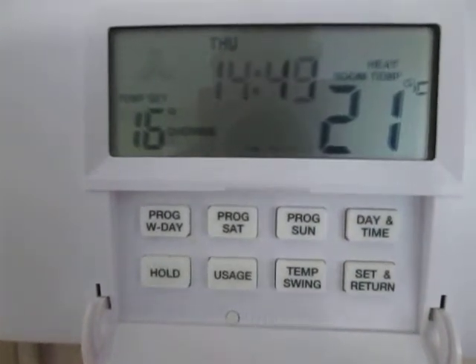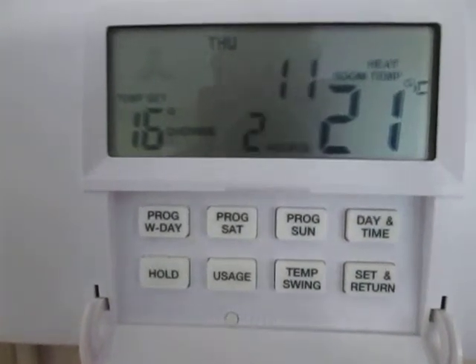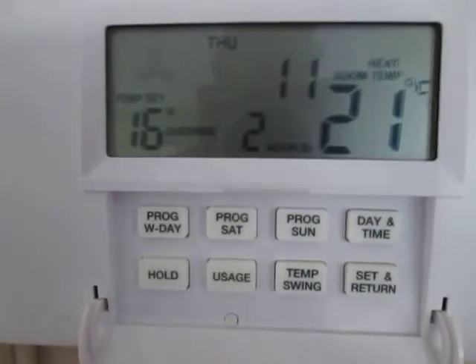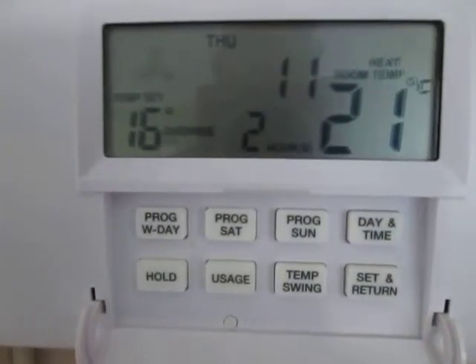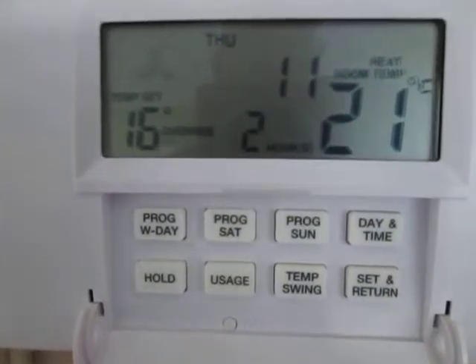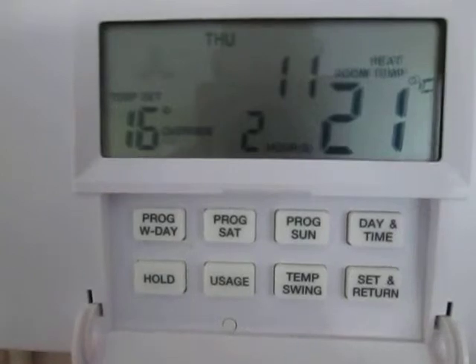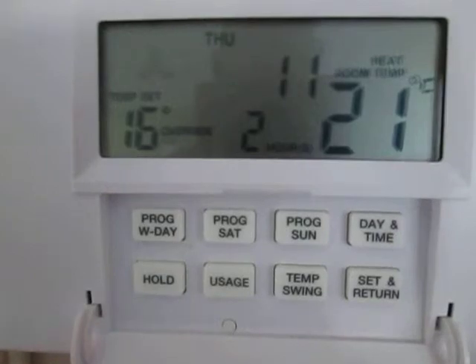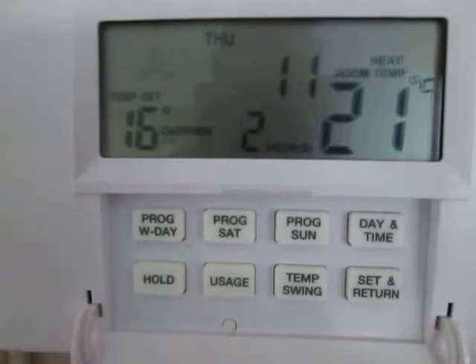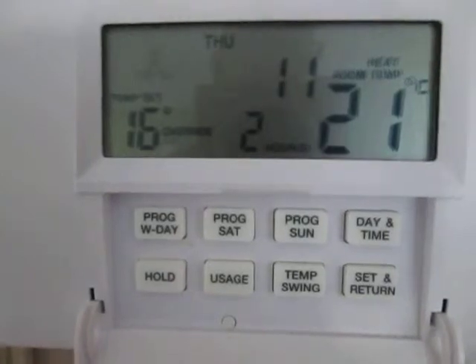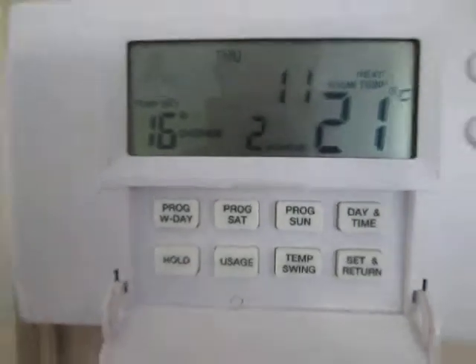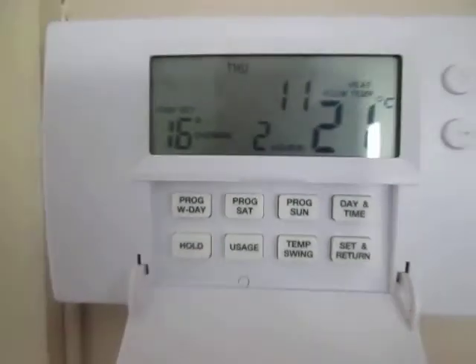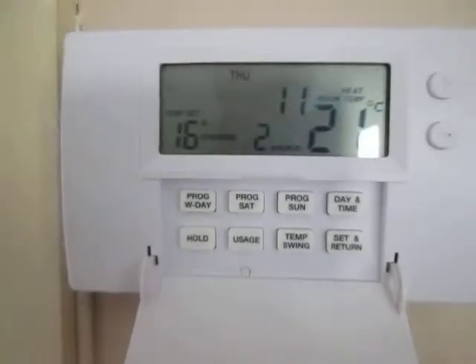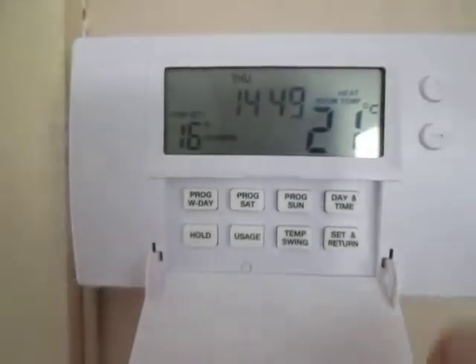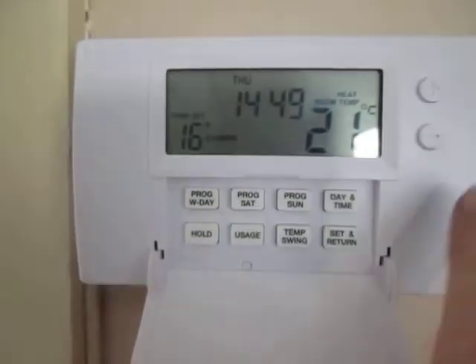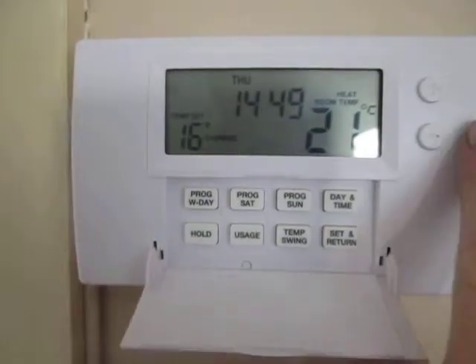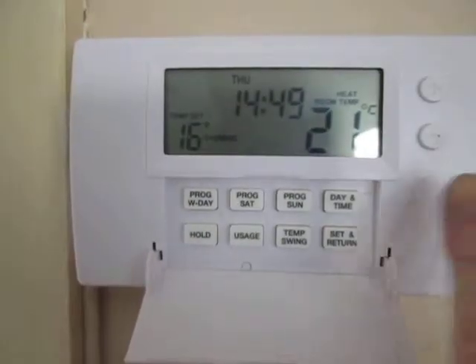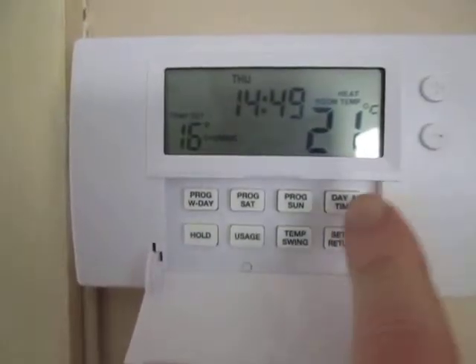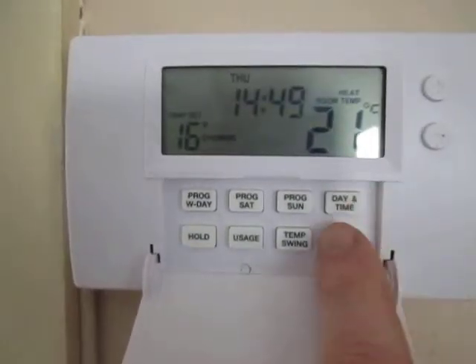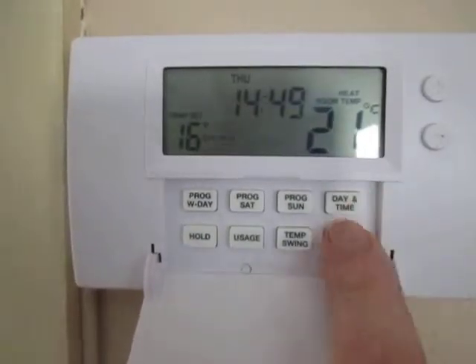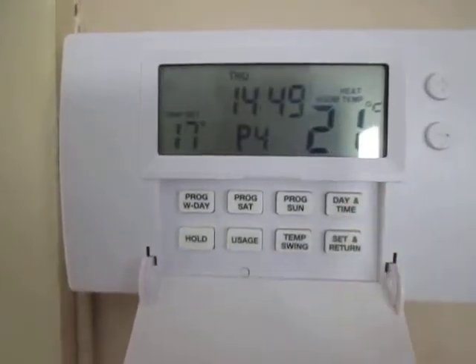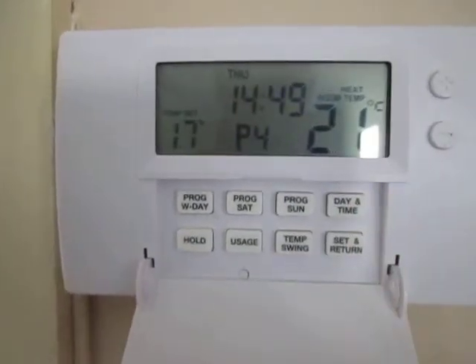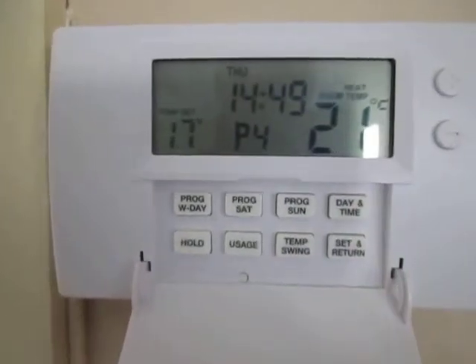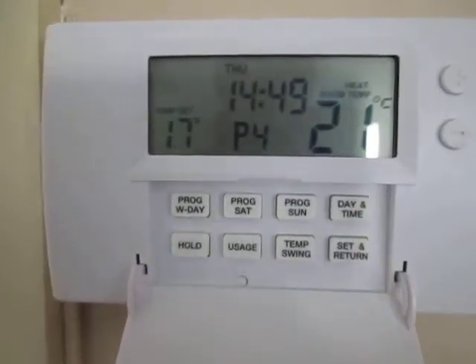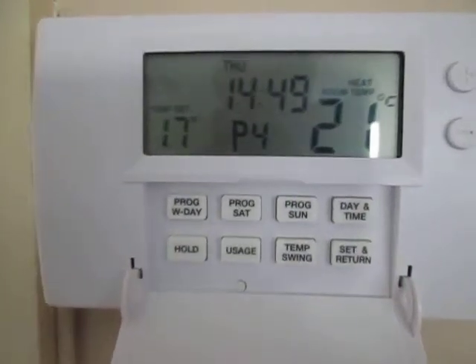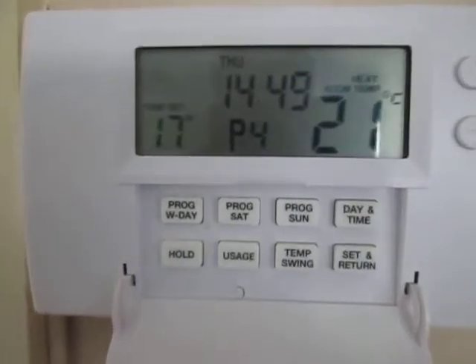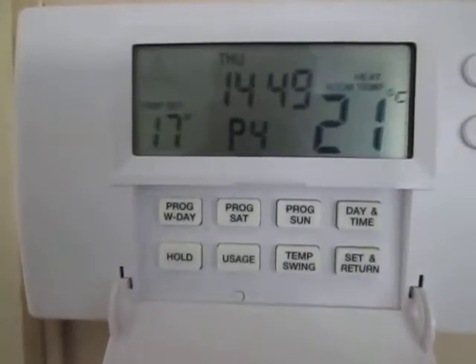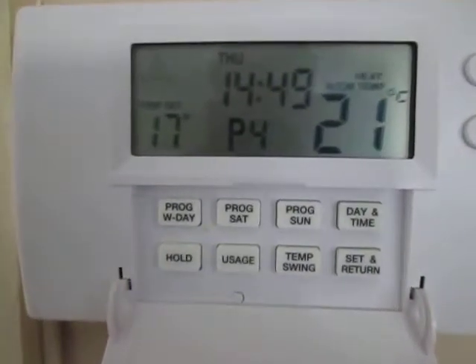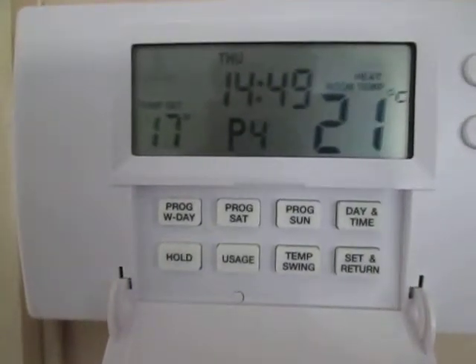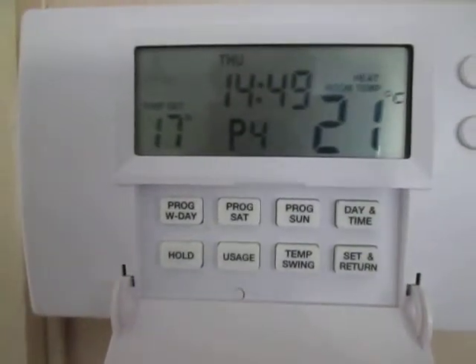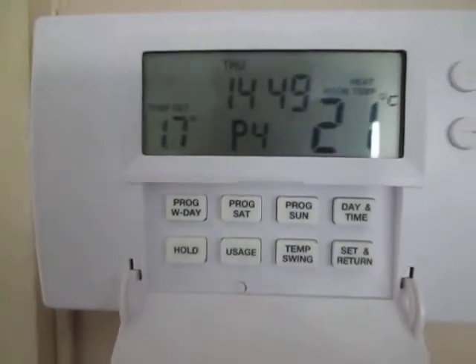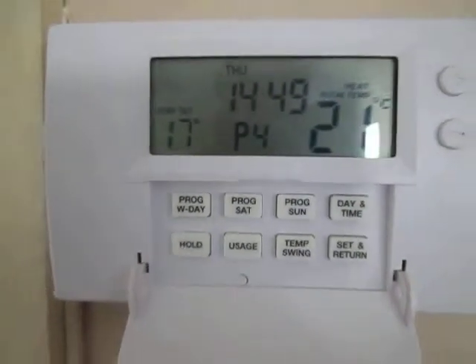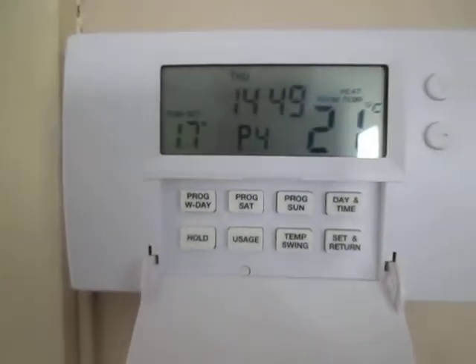As we can see now, it's Thursday at the moment — Thursday at 14:49.